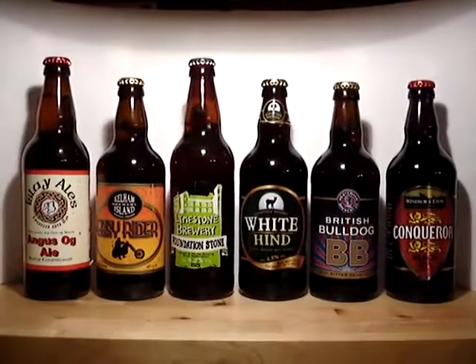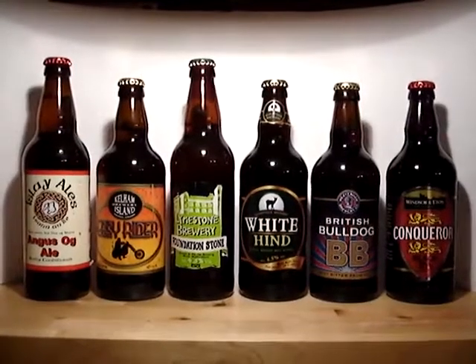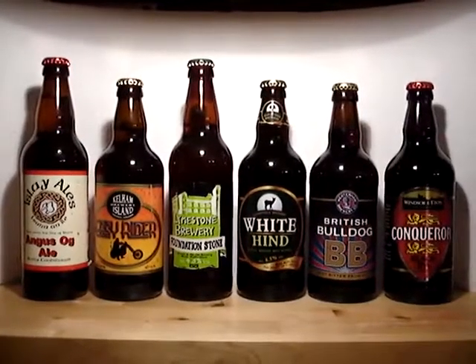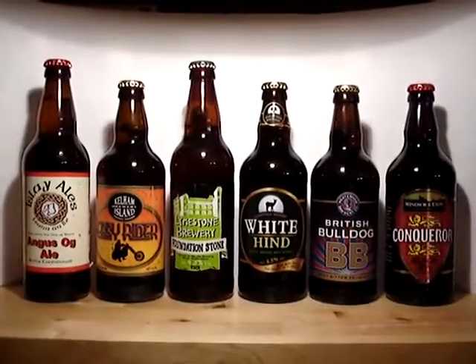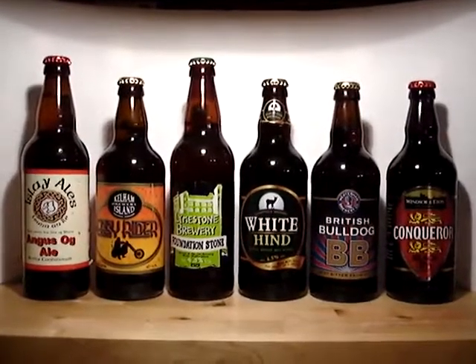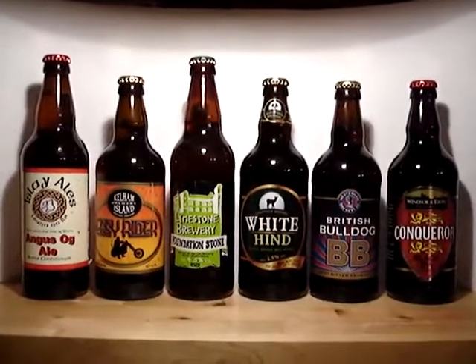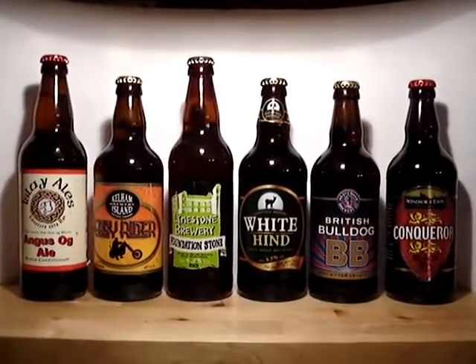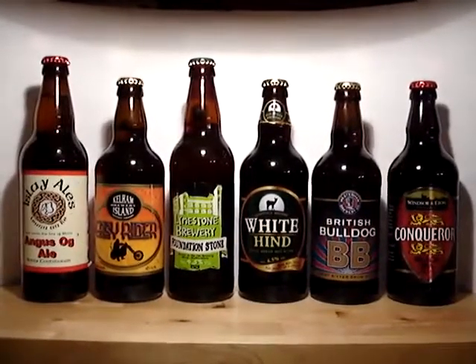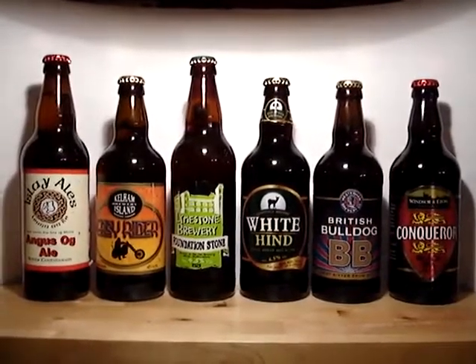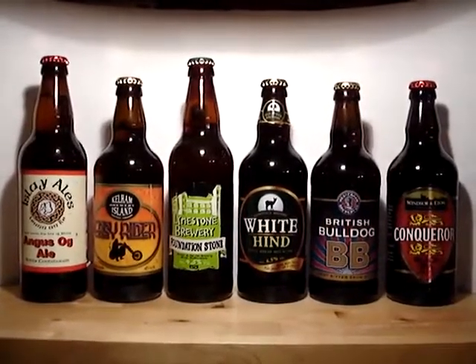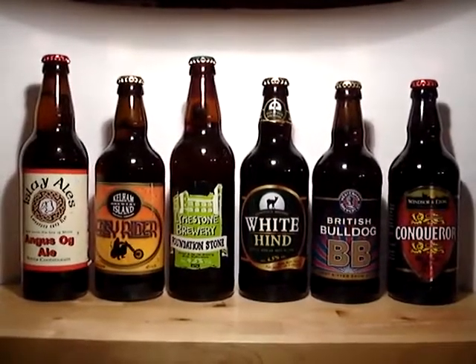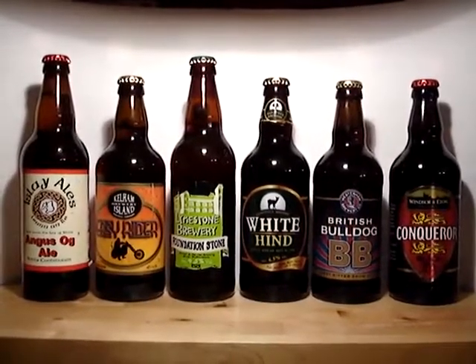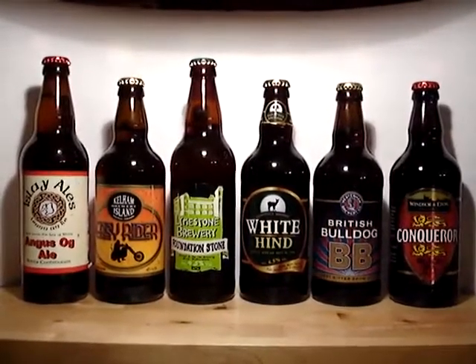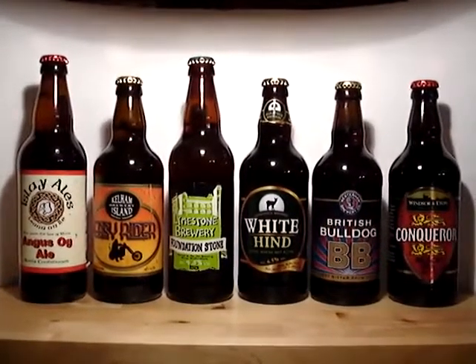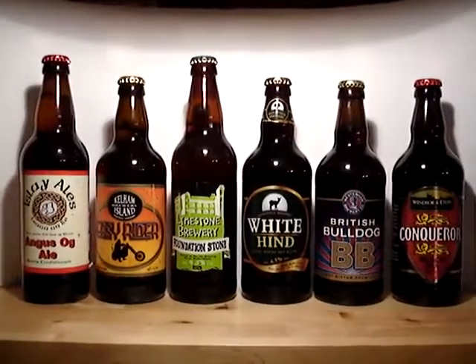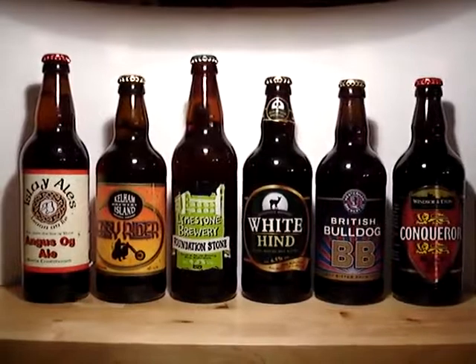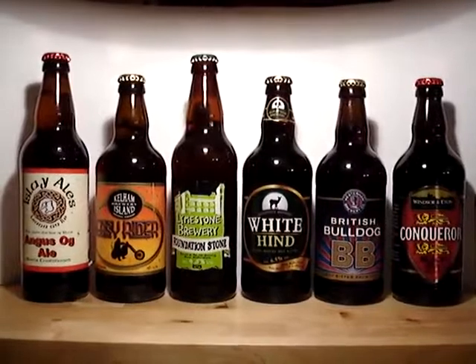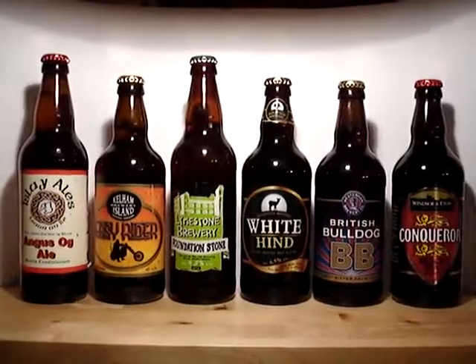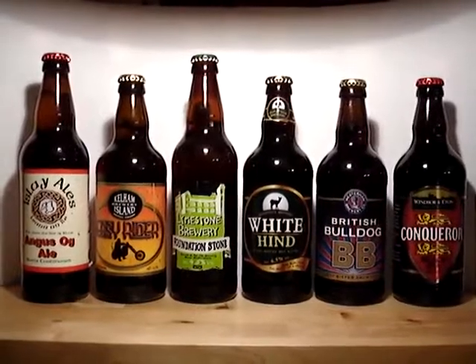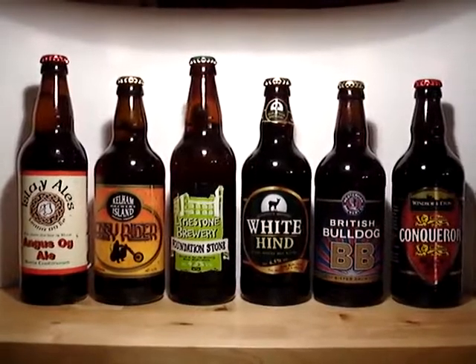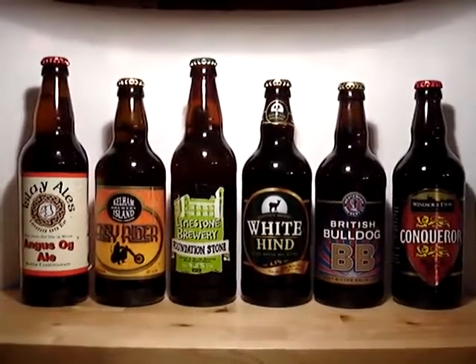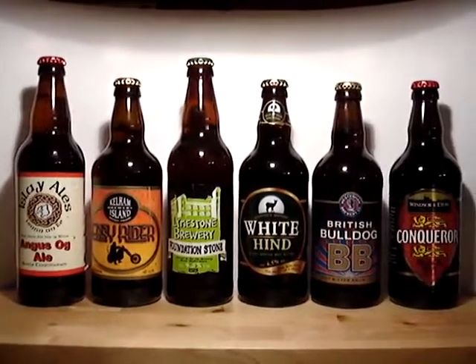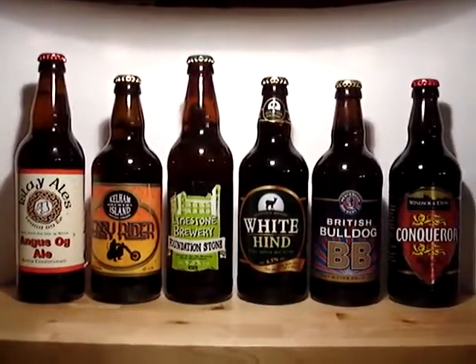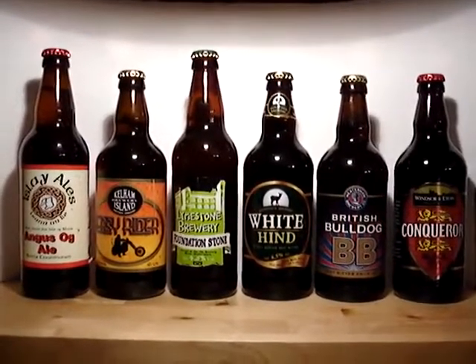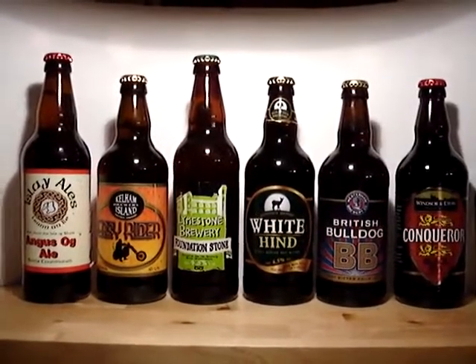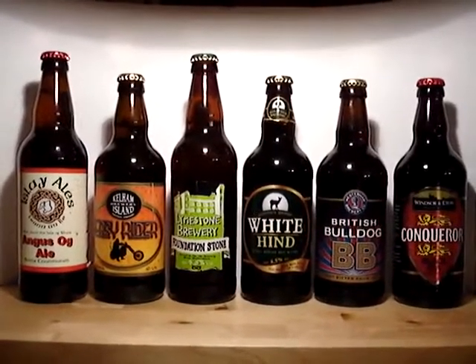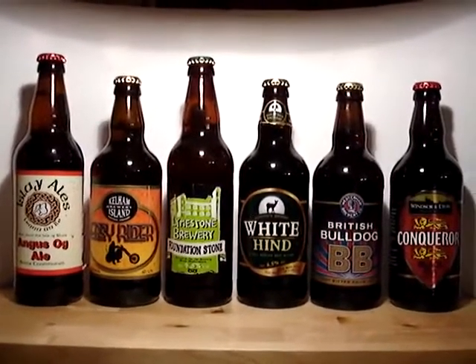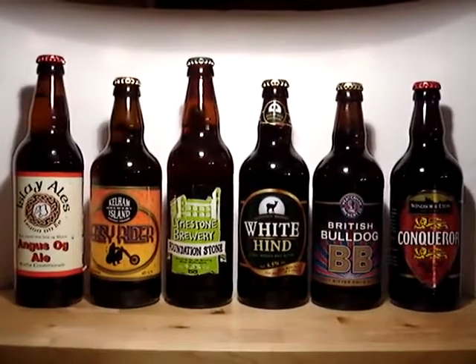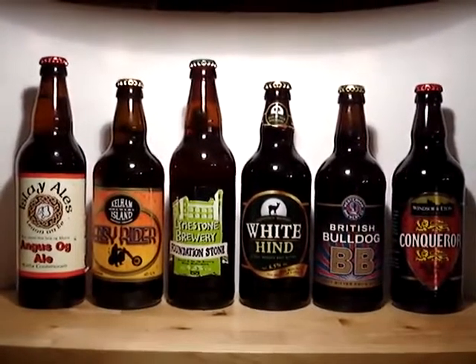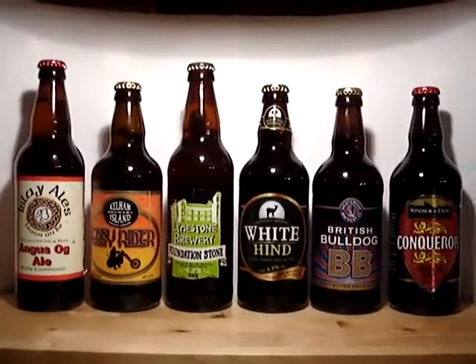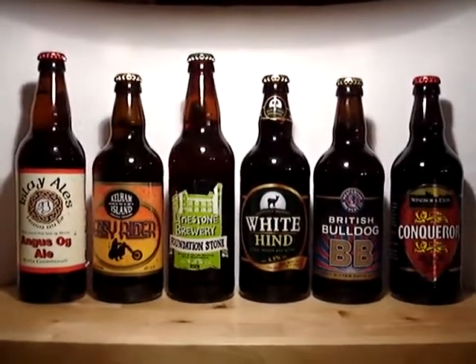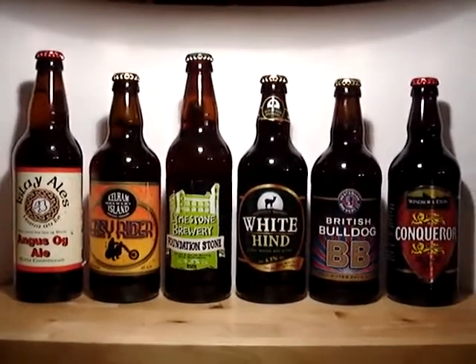Hello there, Ormskirk Baron here. I'd like to talk this evening about the following bottles in front of me. These arrived this week from Ales by Mail.